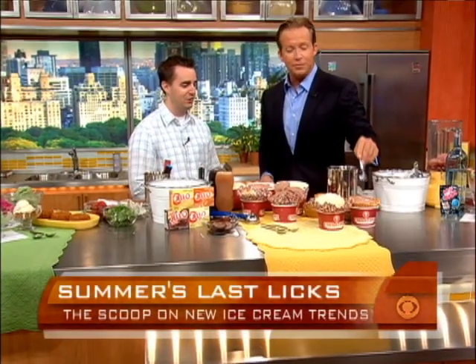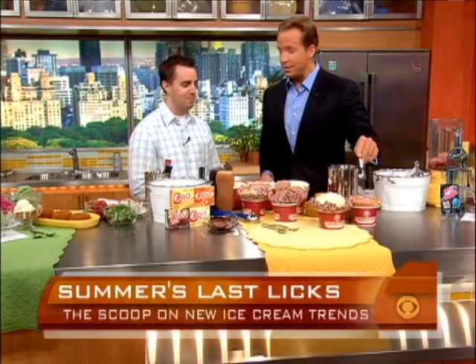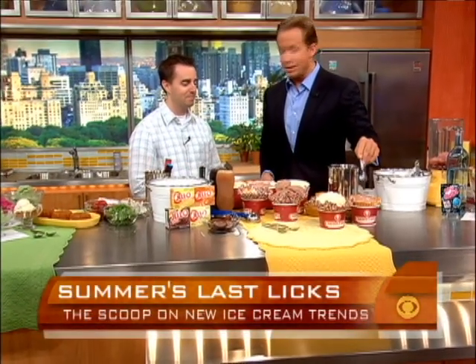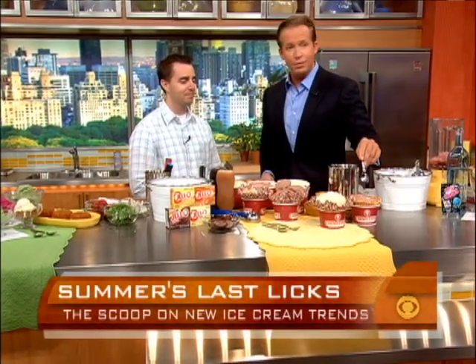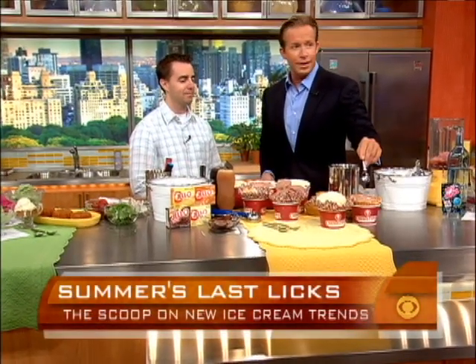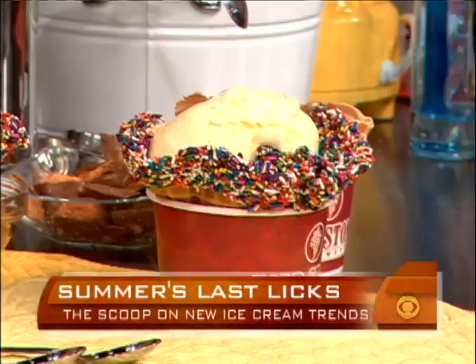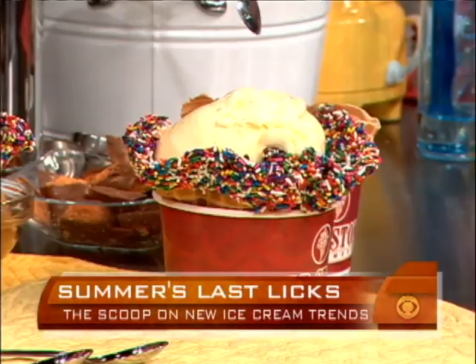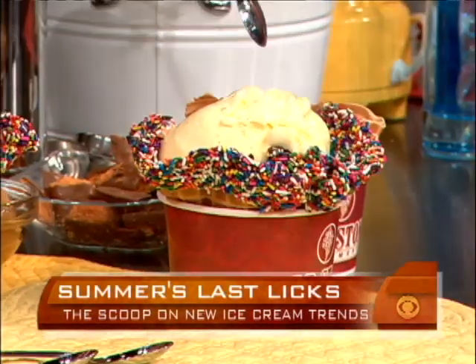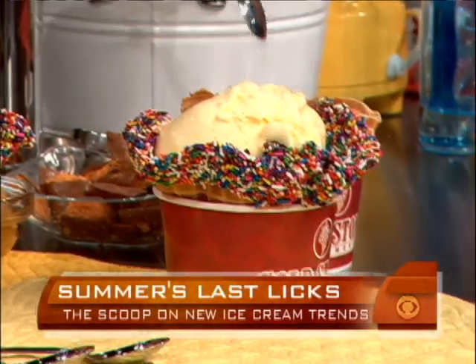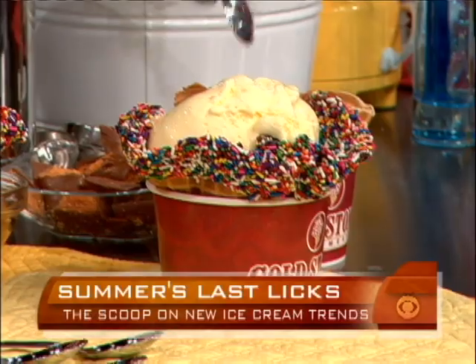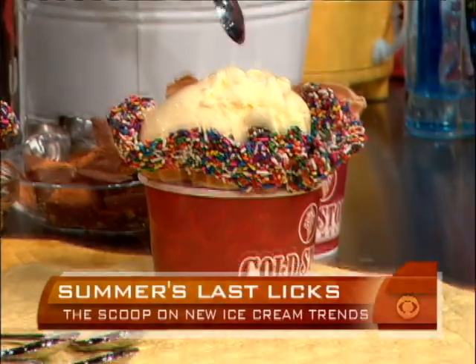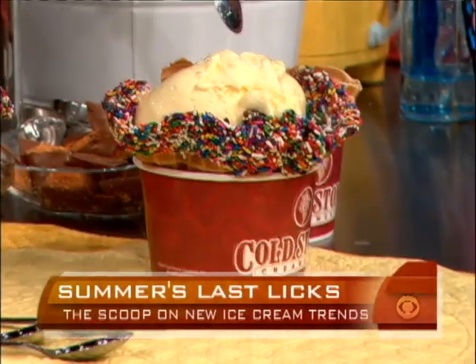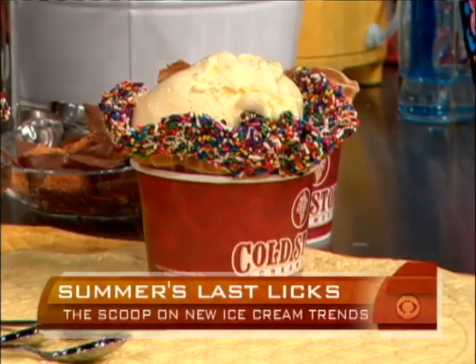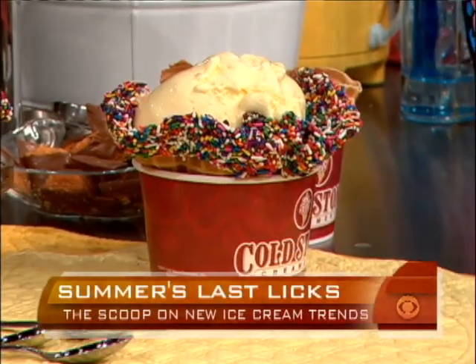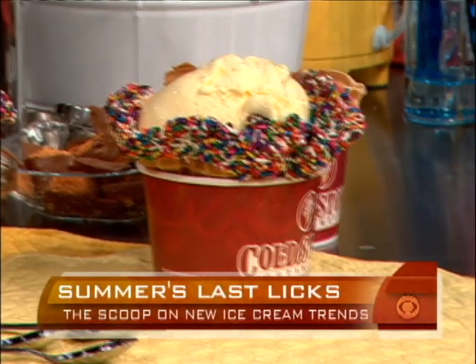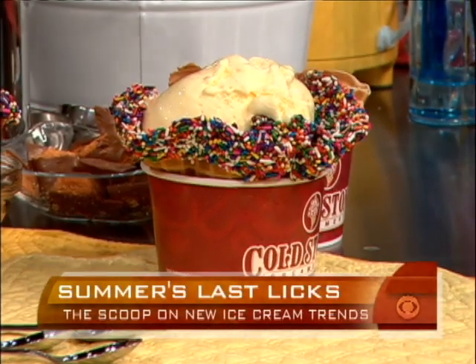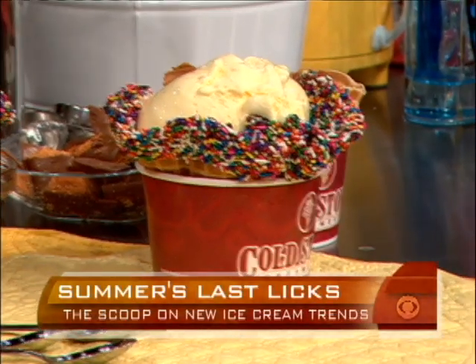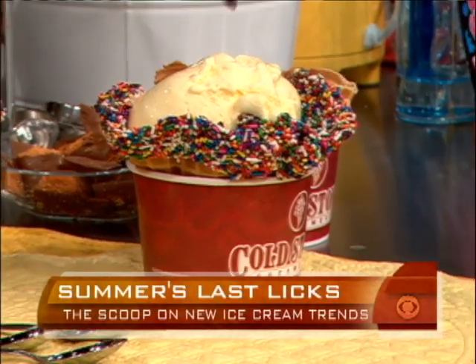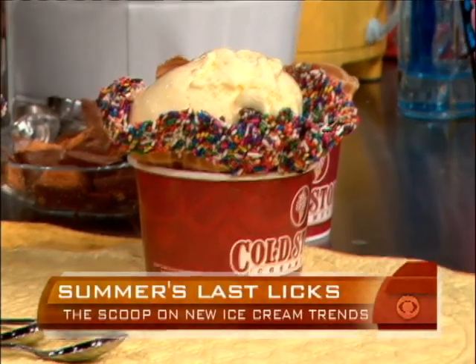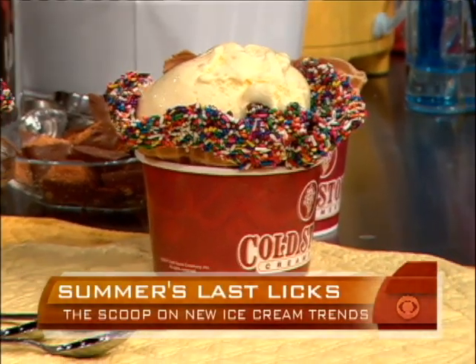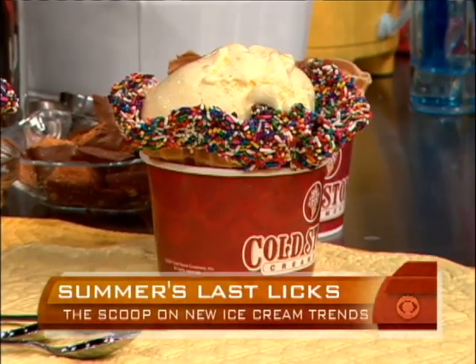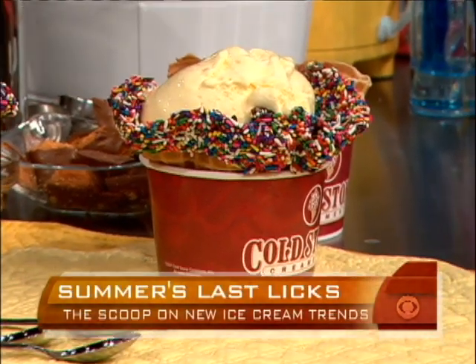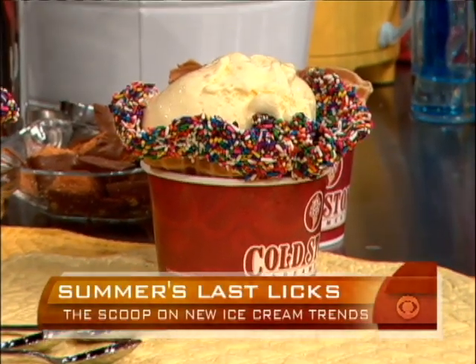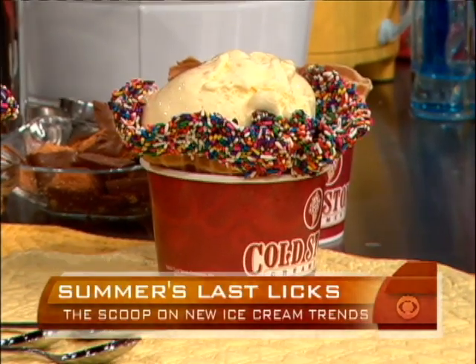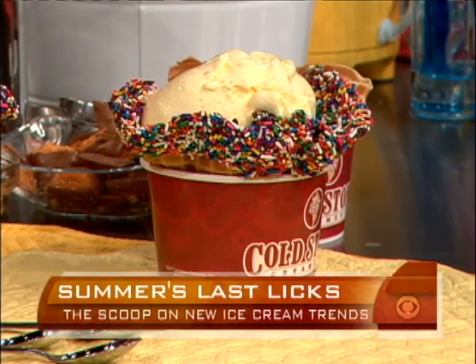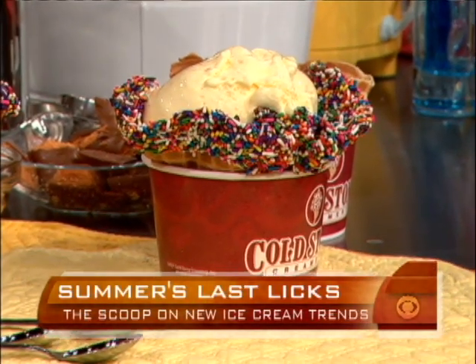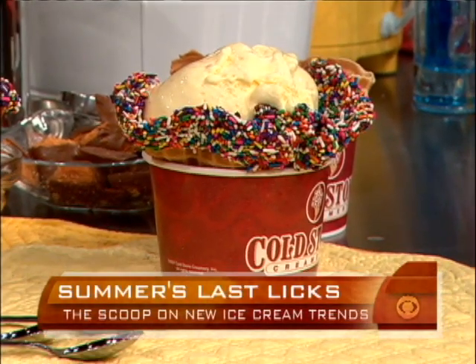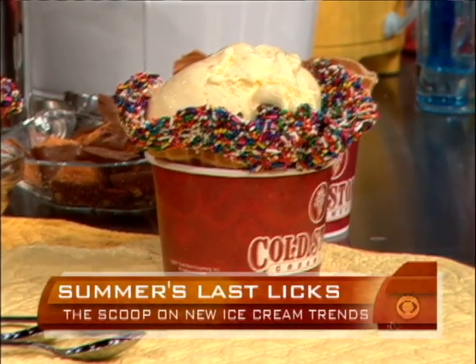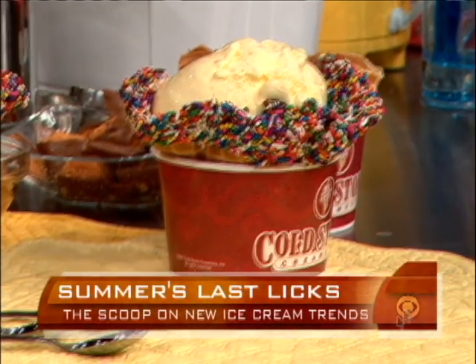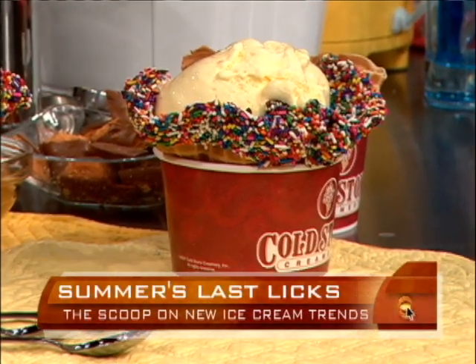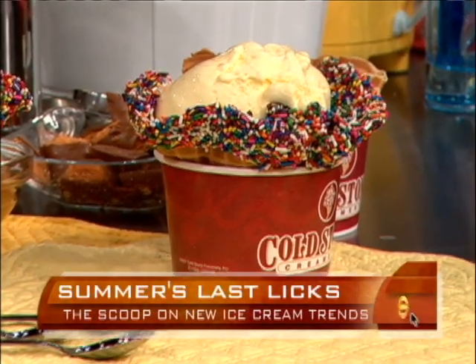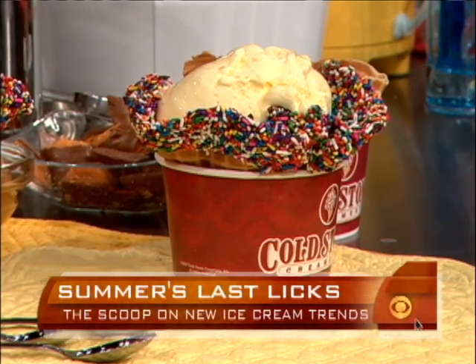This ice cream right here — if we can get a tight shot of this — has been out for over an hour. May I taste it? Please.